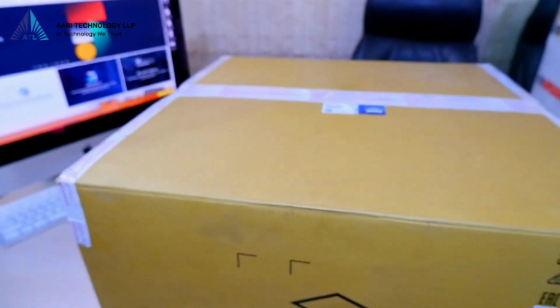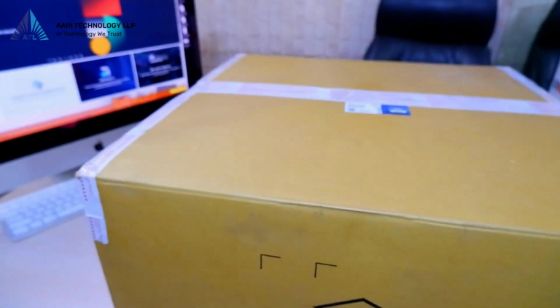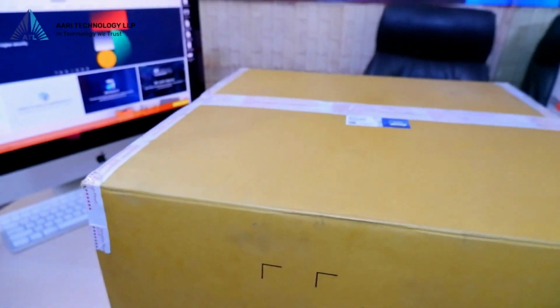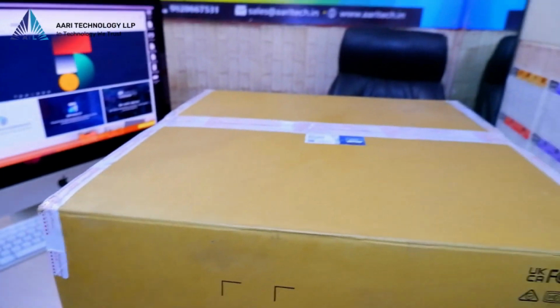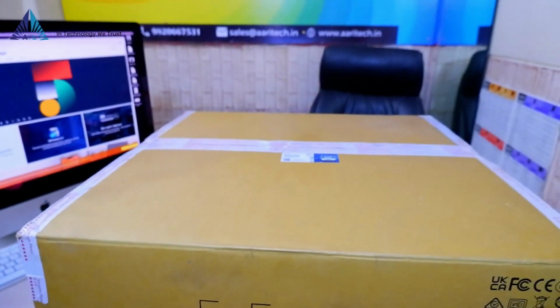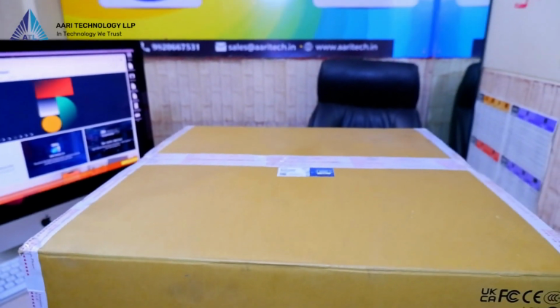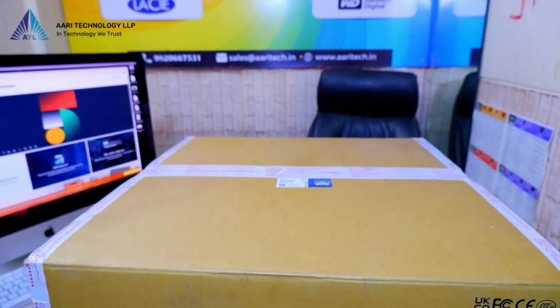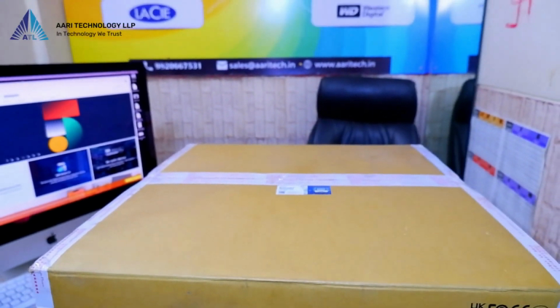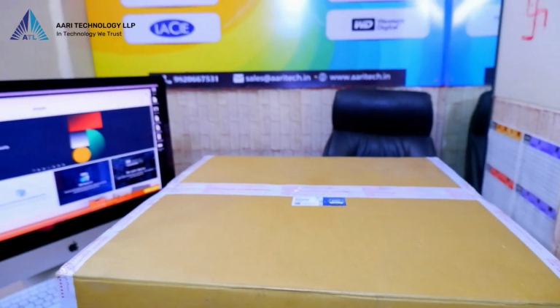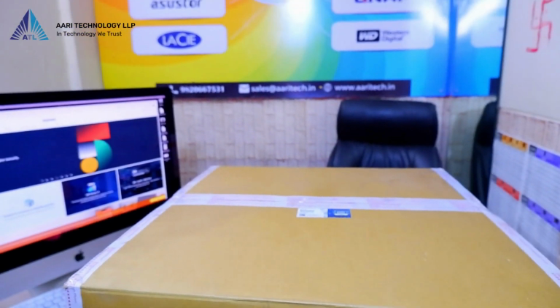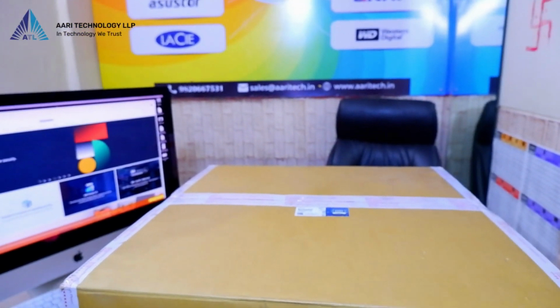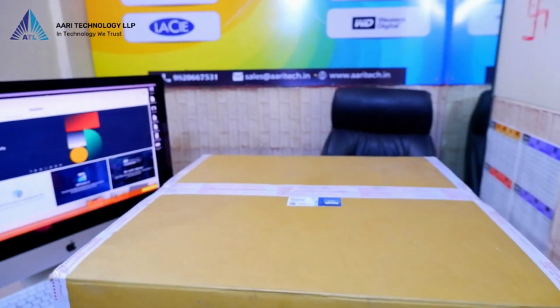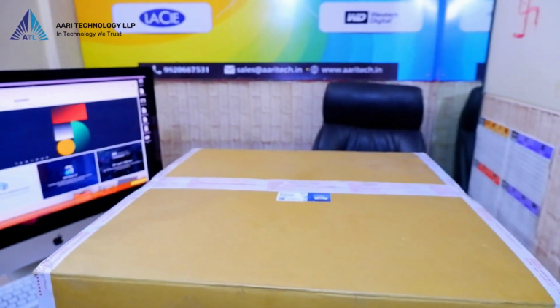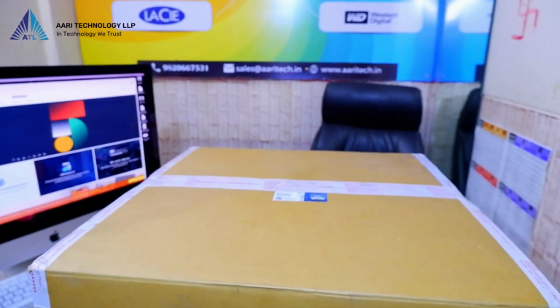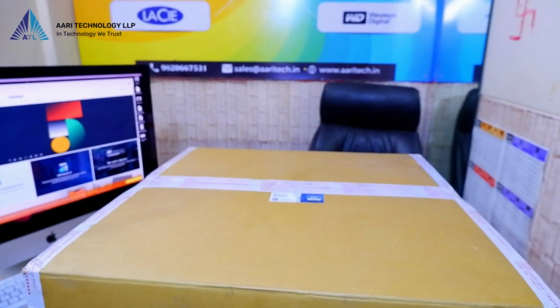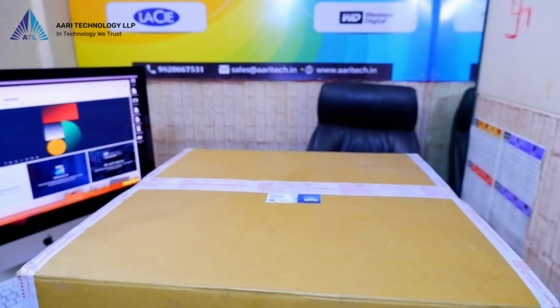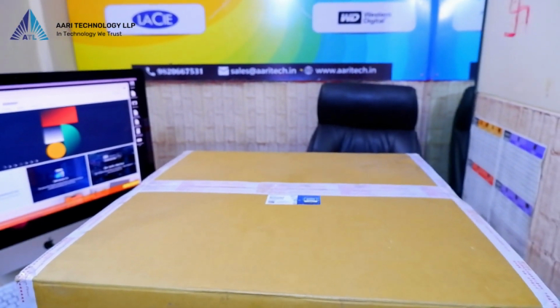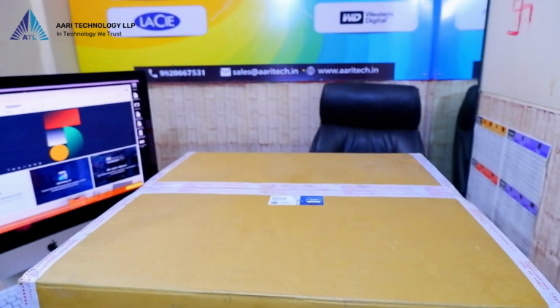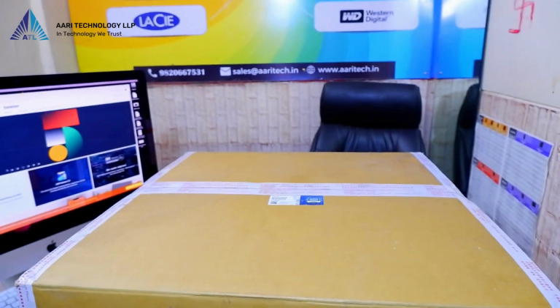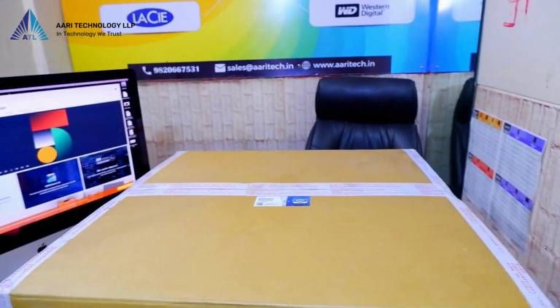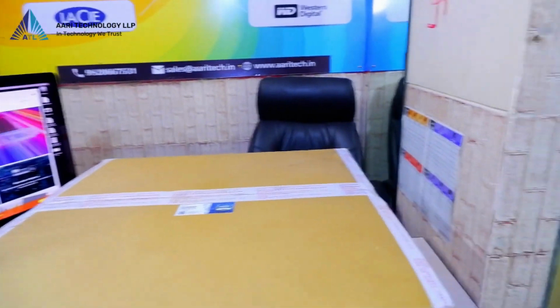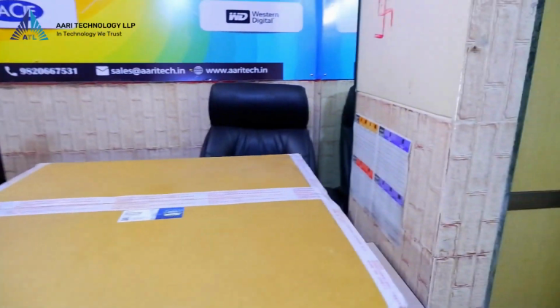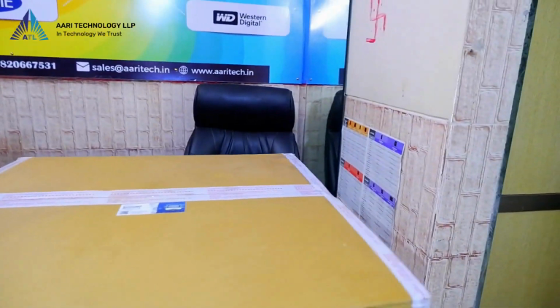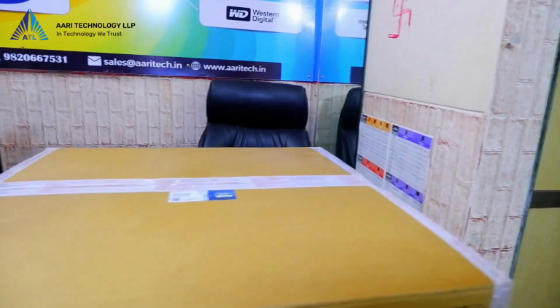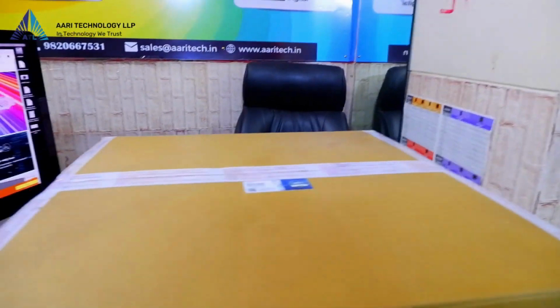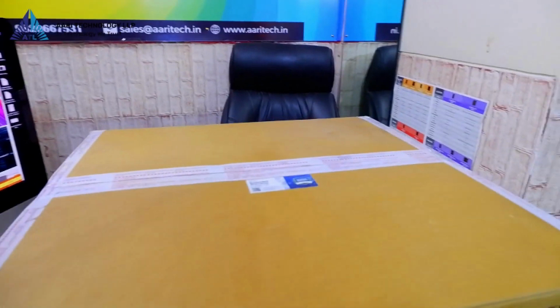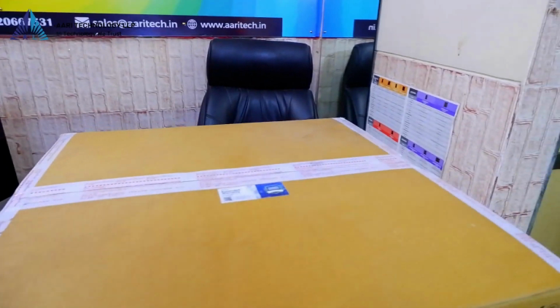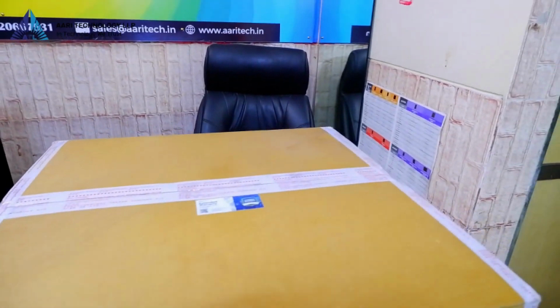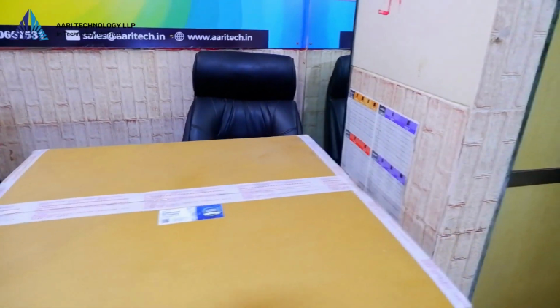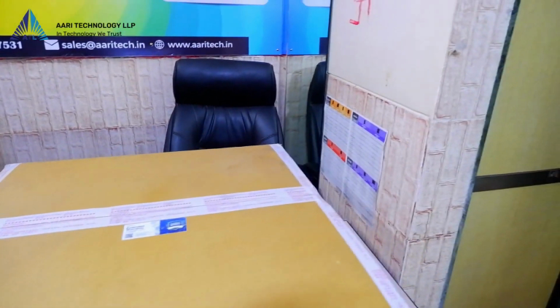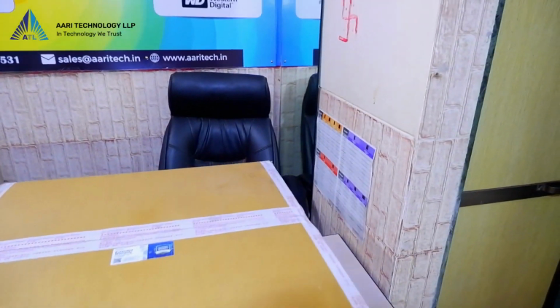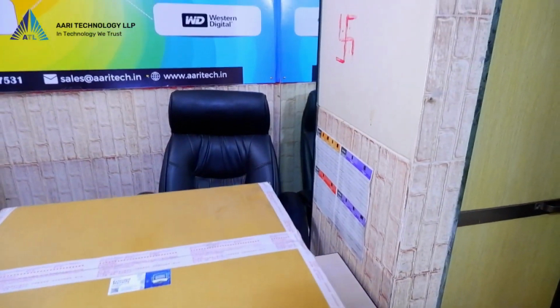Notably, this product comes with an impressive 5-year warranty. Now let's open the box and cut the seal.